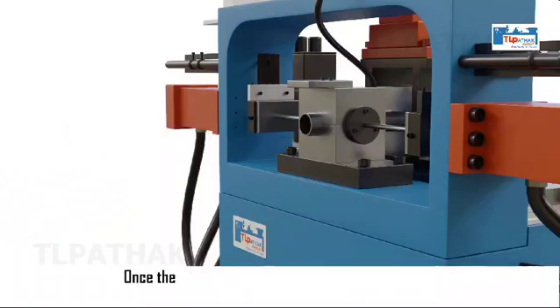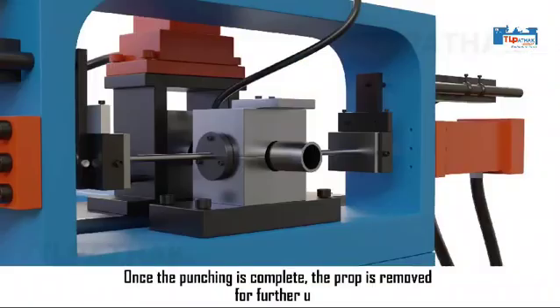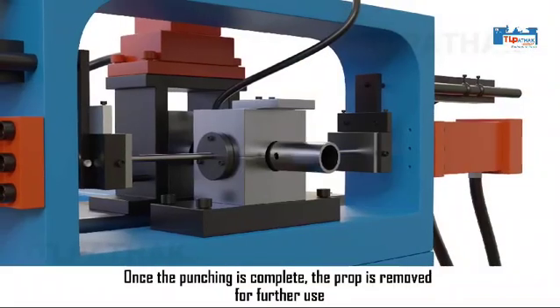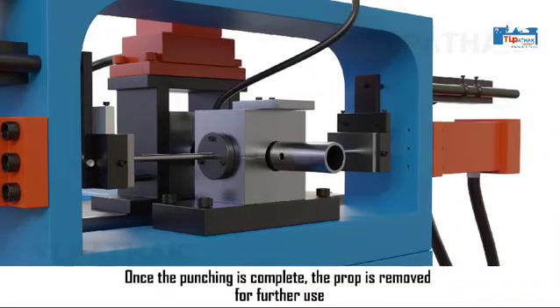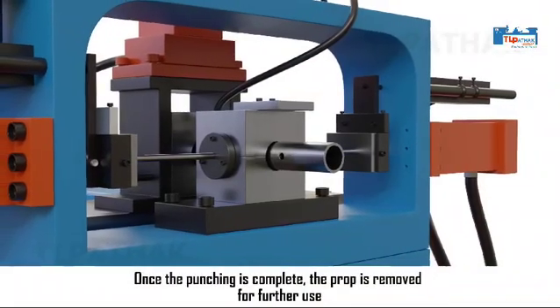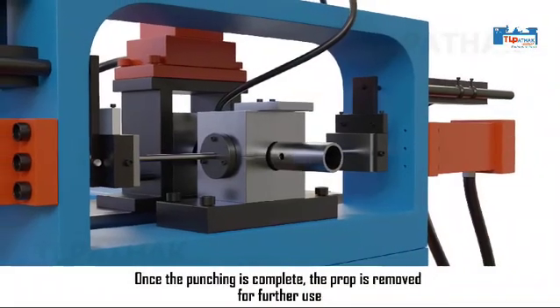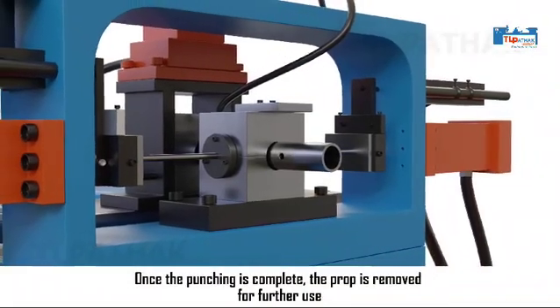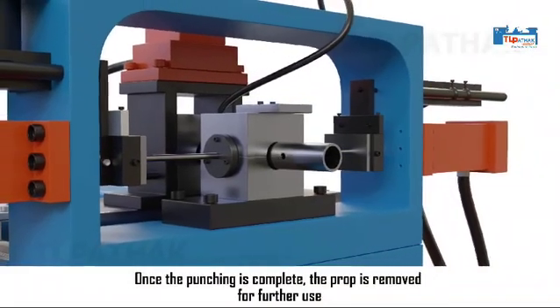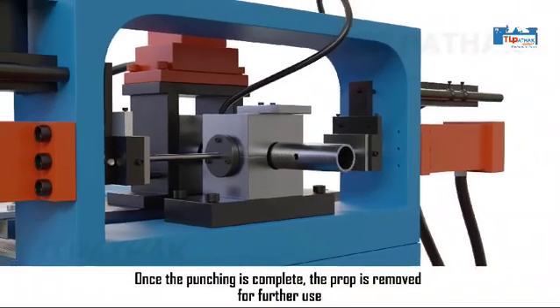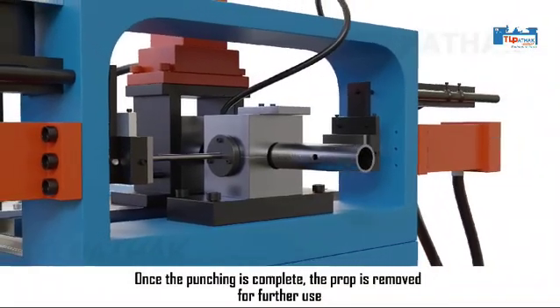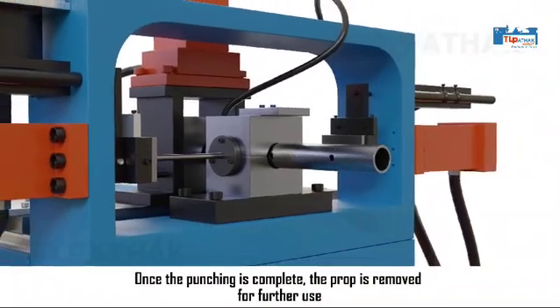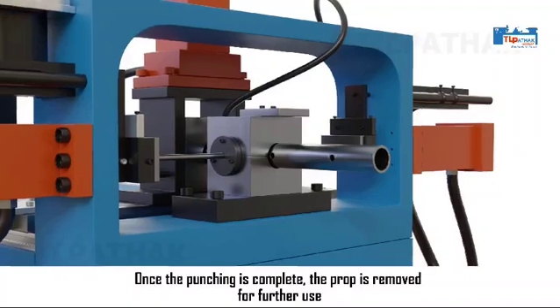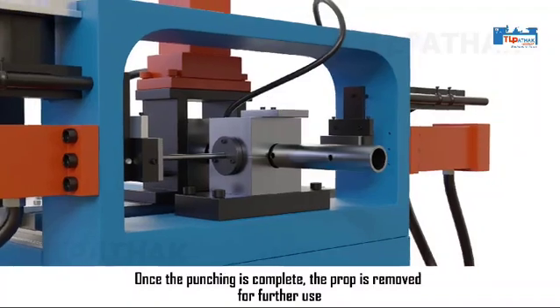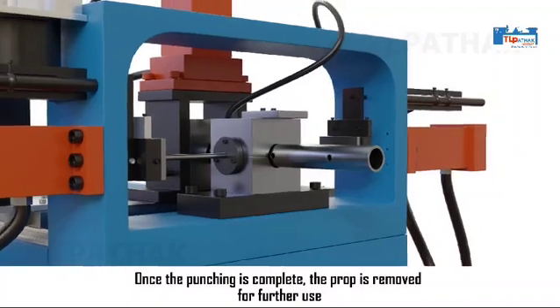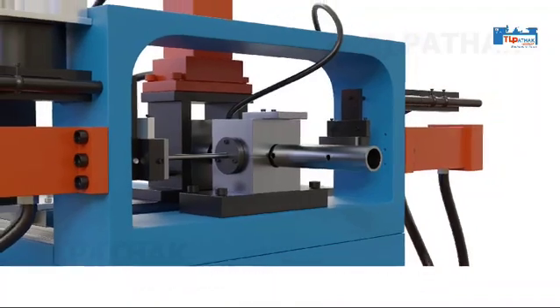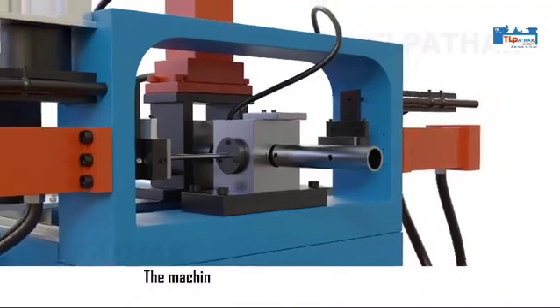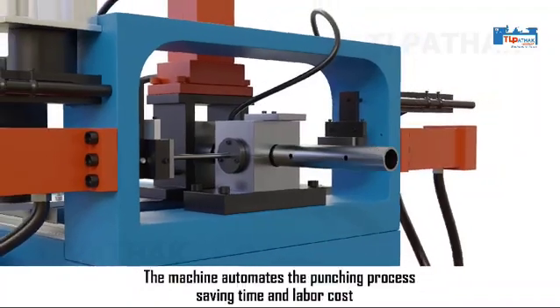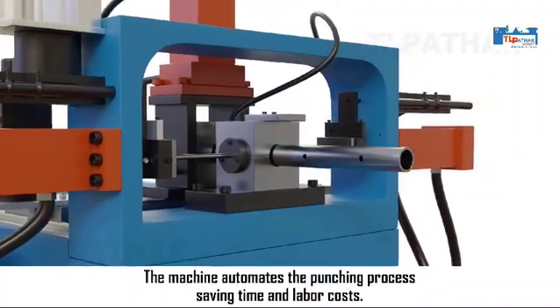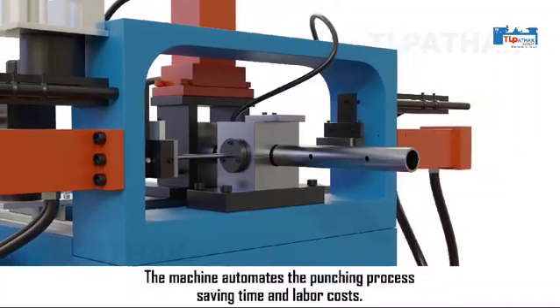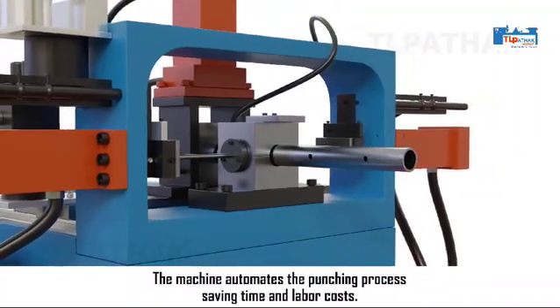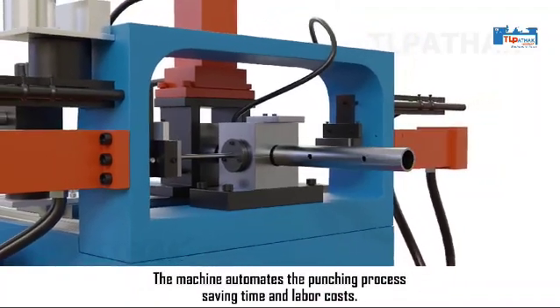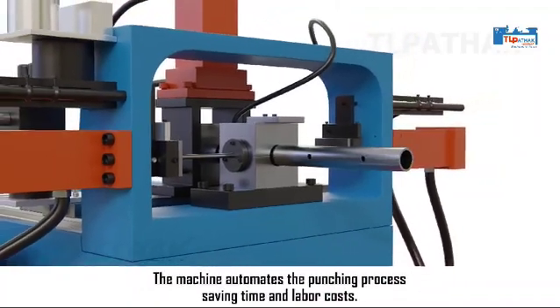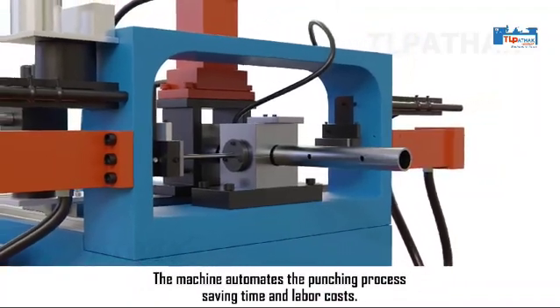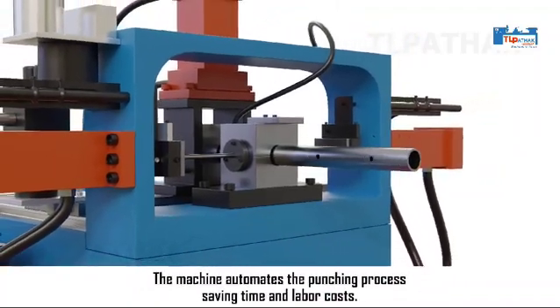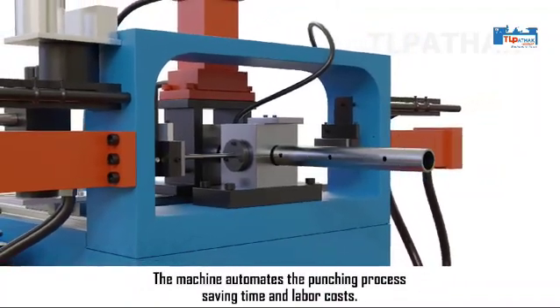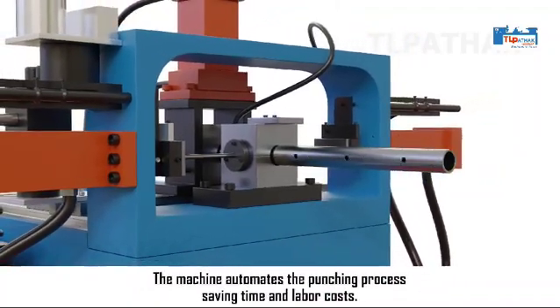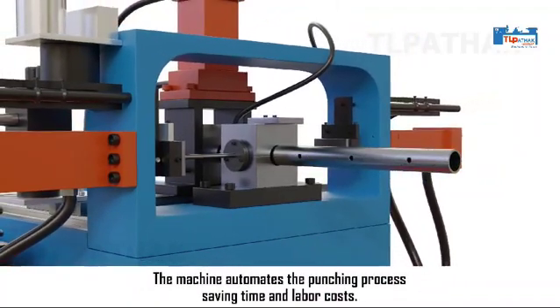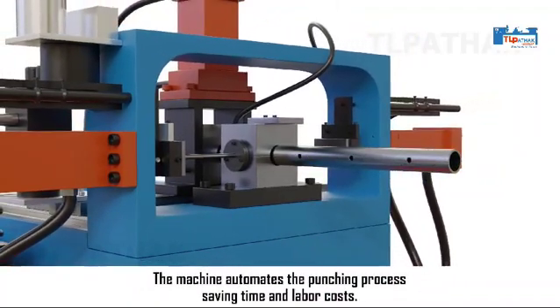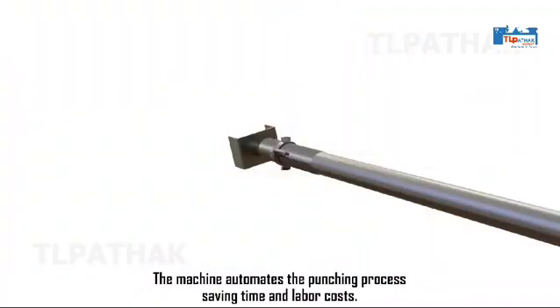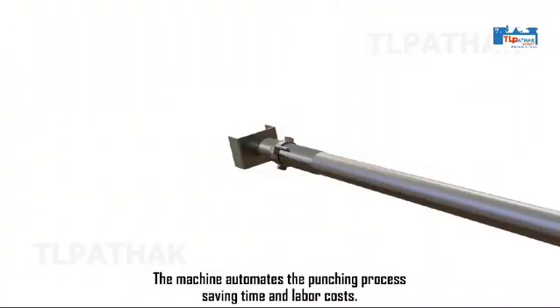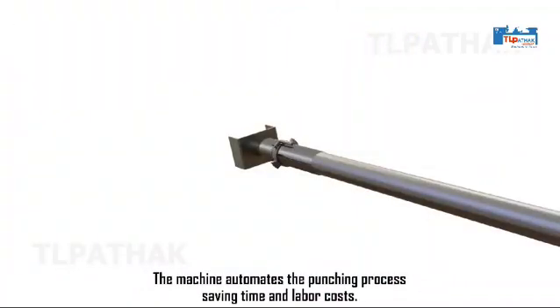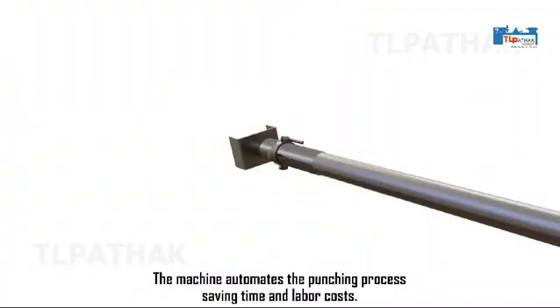Once the punching is complete, the prop is removed for further use. The machine automates the punching process, saving time and labor costs.